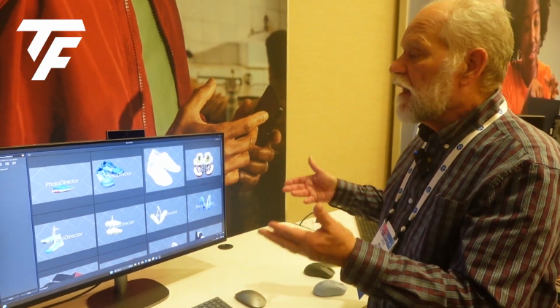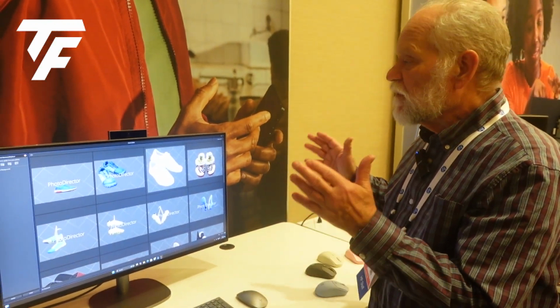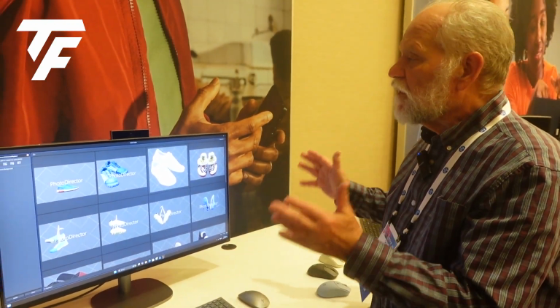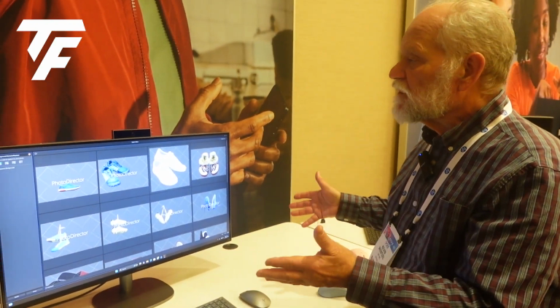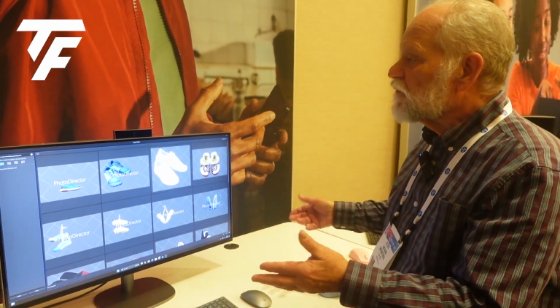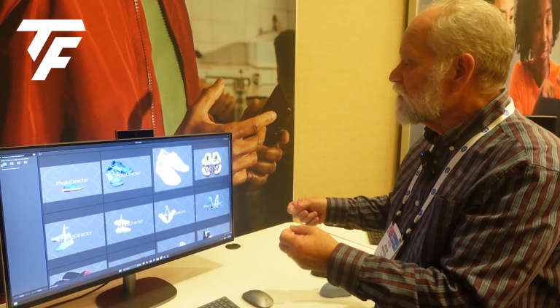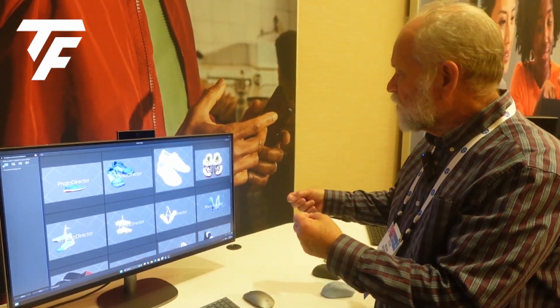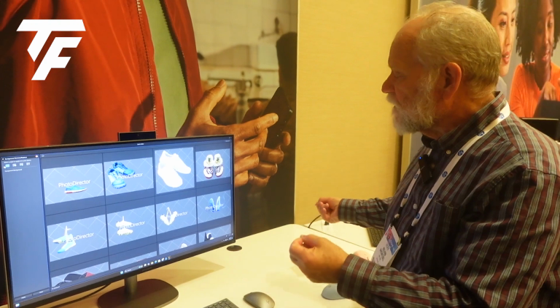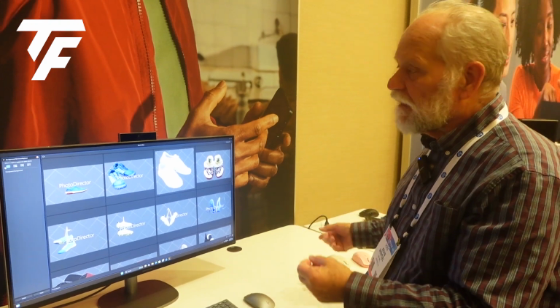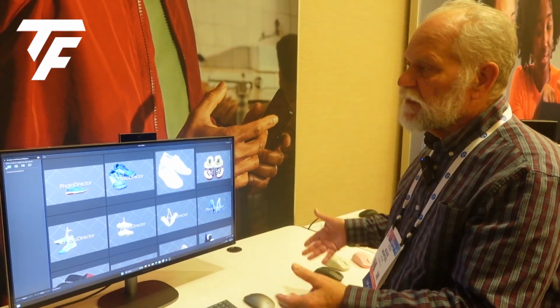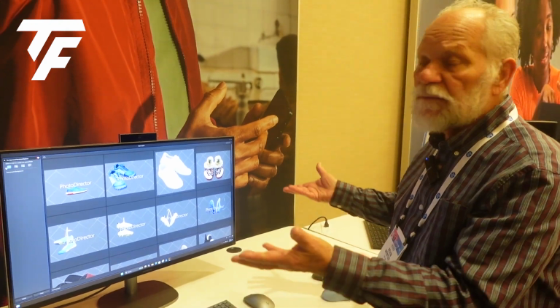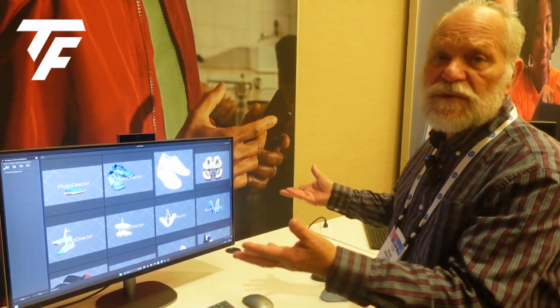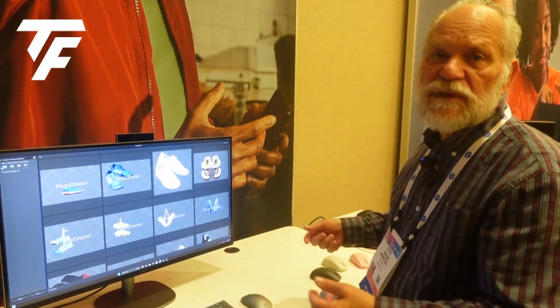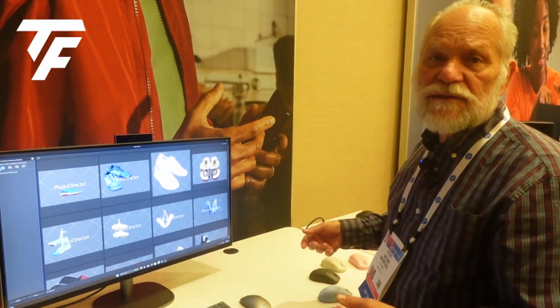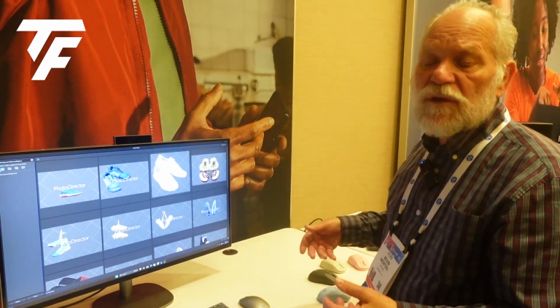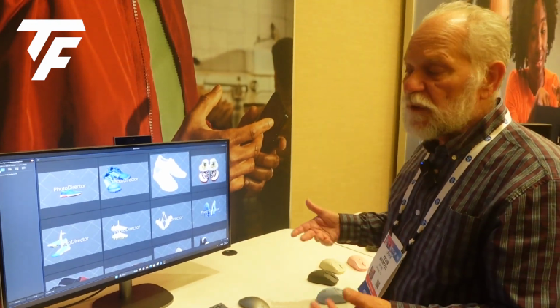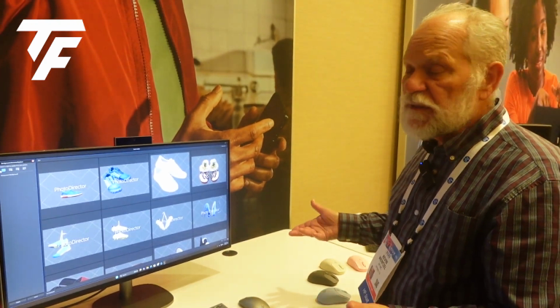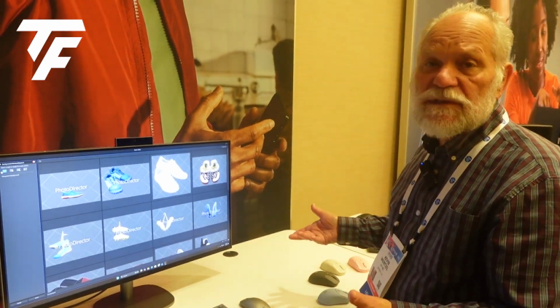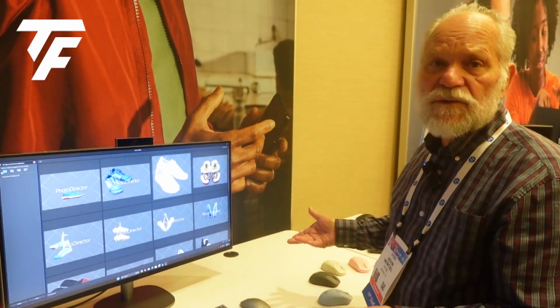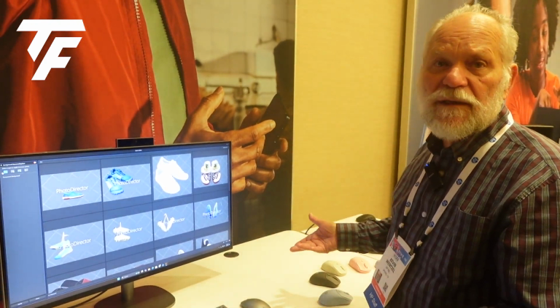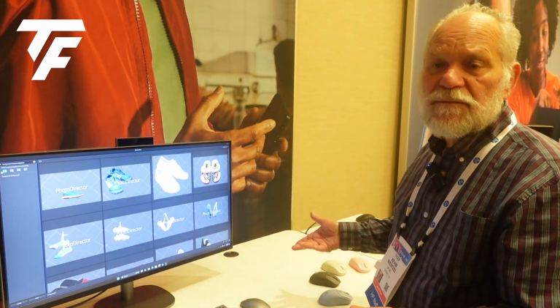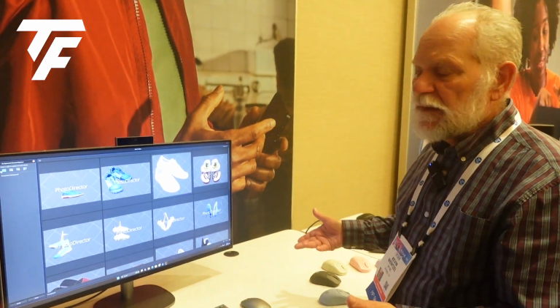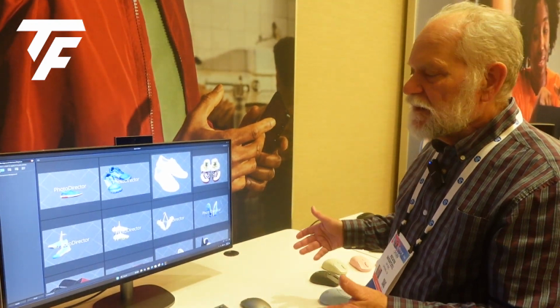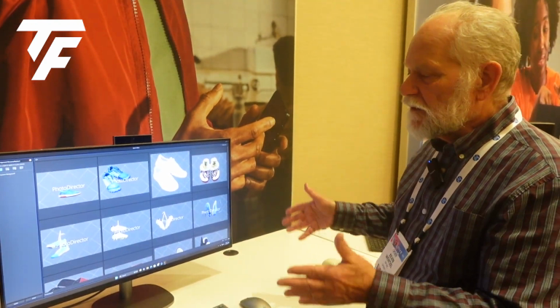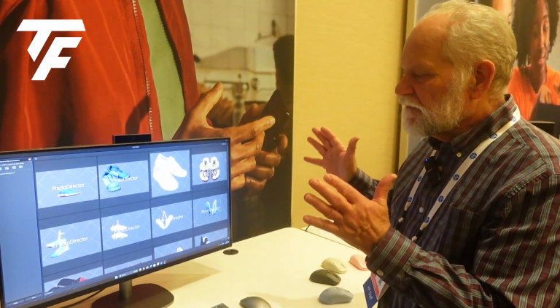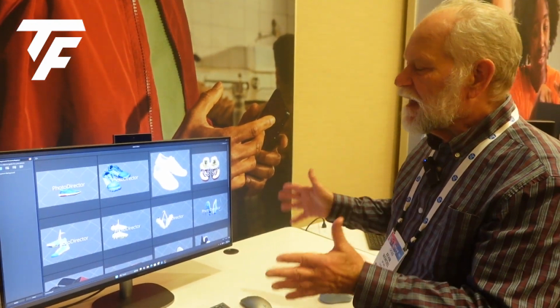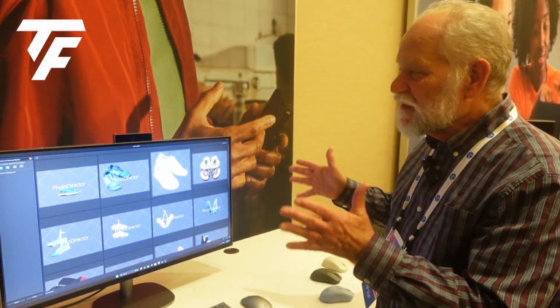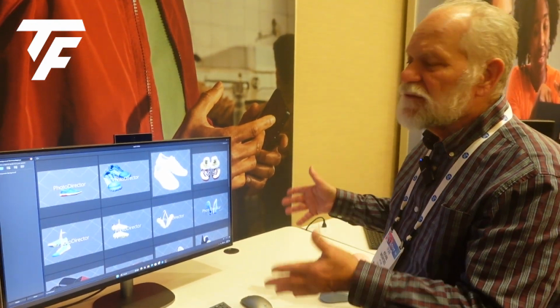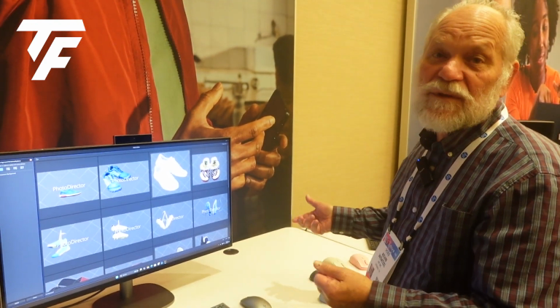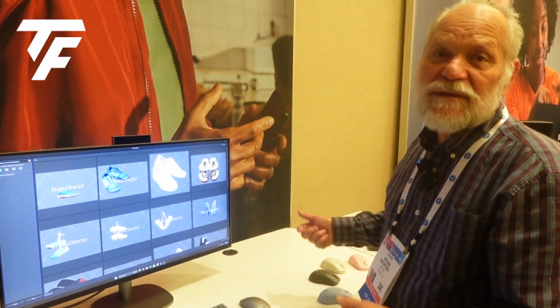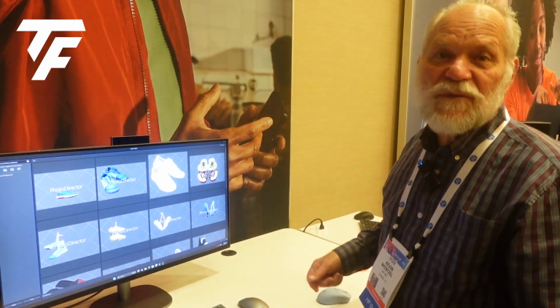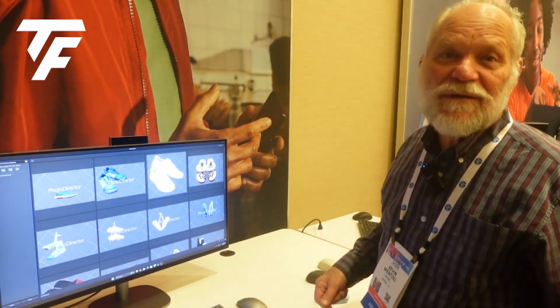But you can also, of course, unplug that laptop and use it as an all-in-one PC as well. I'm just intrigued by this product.